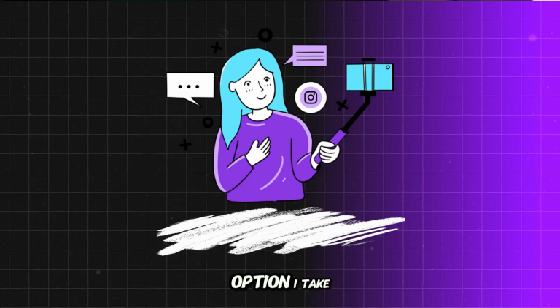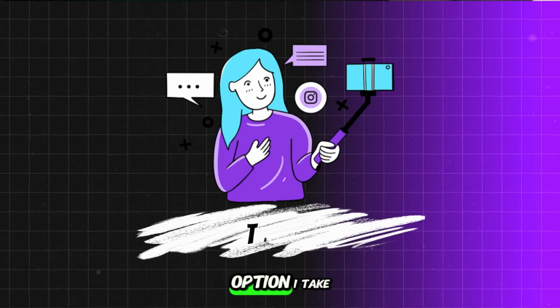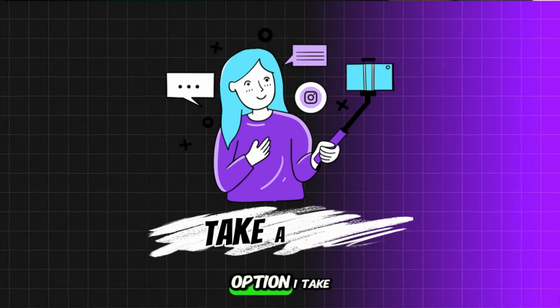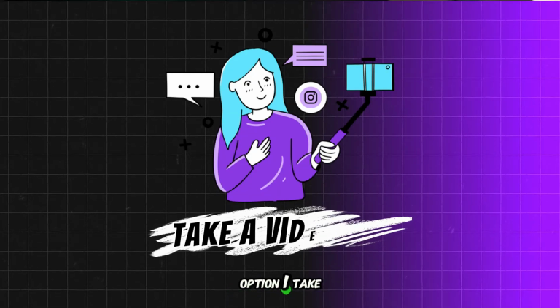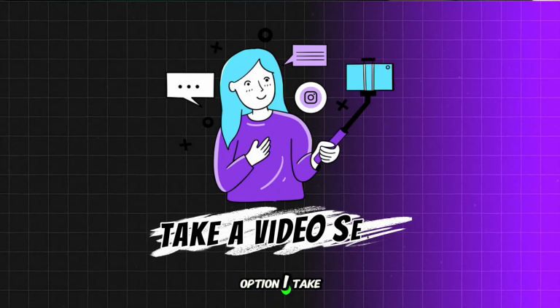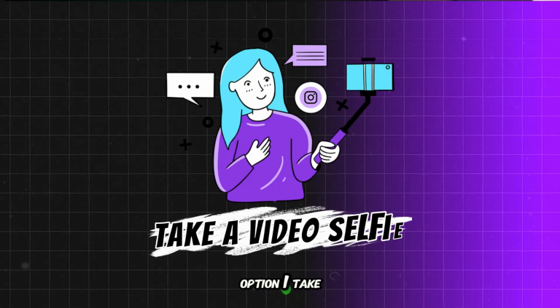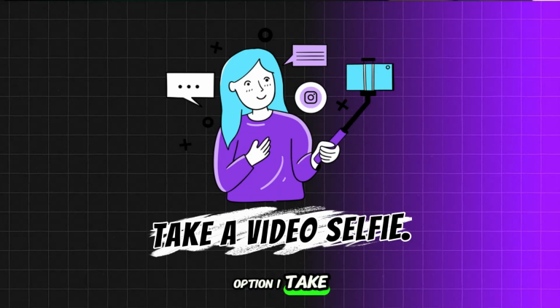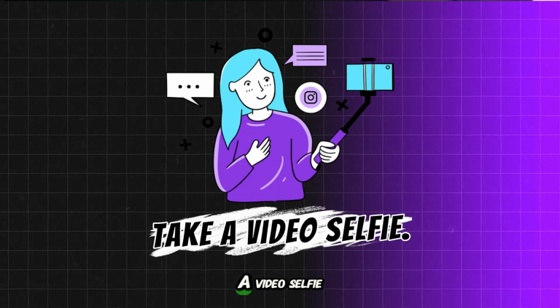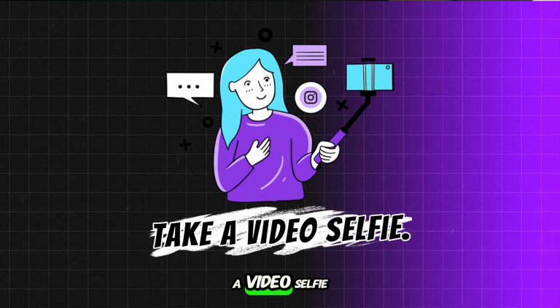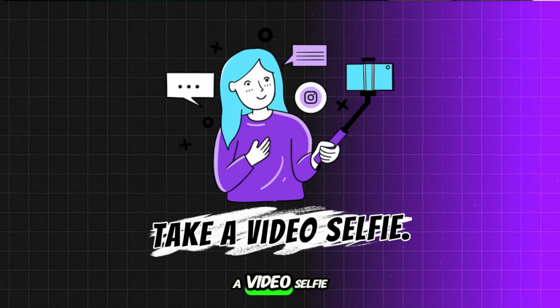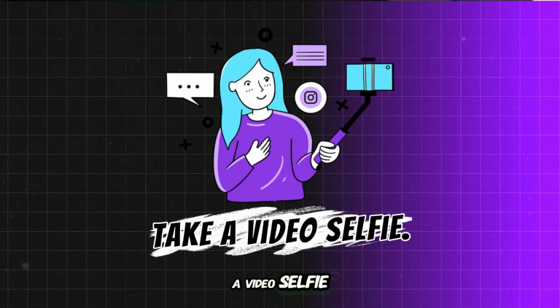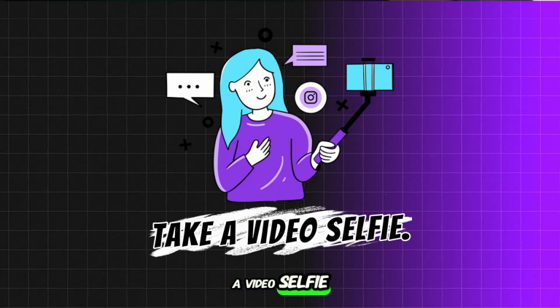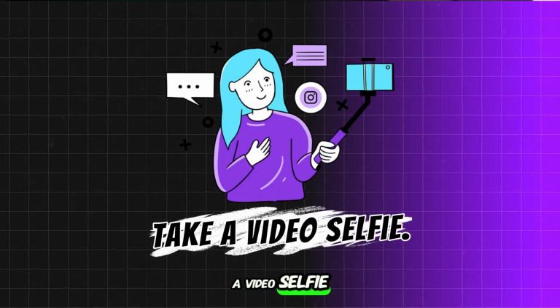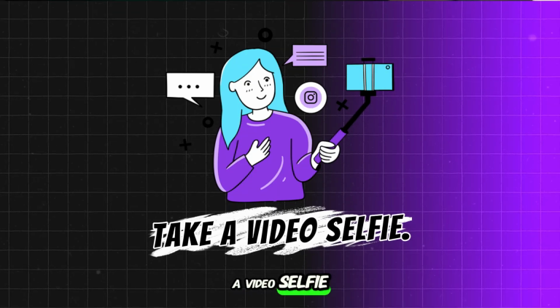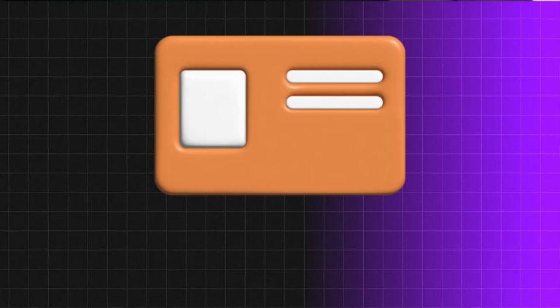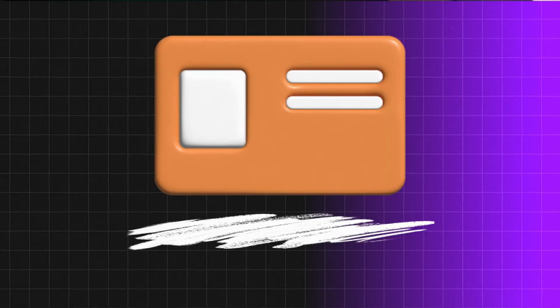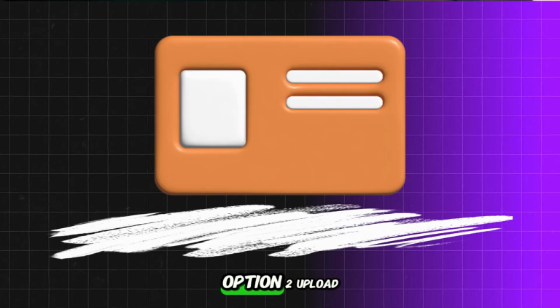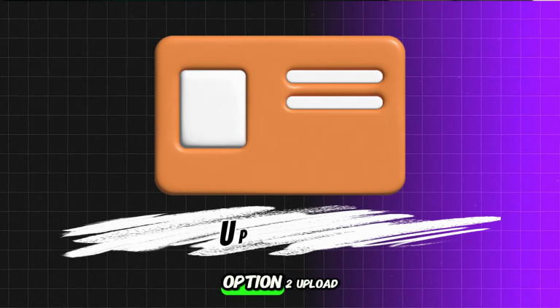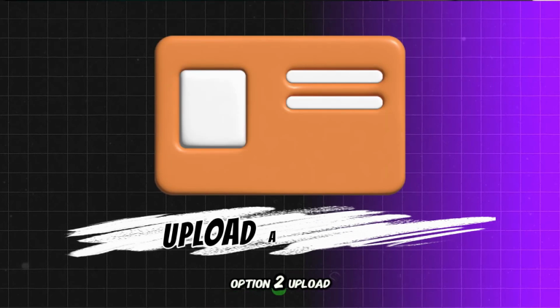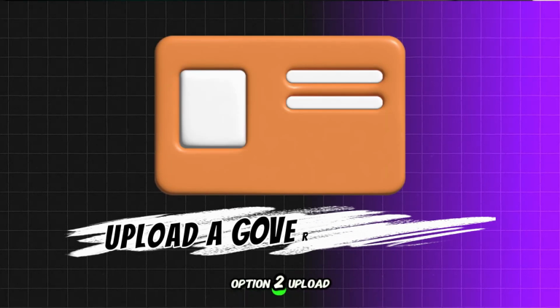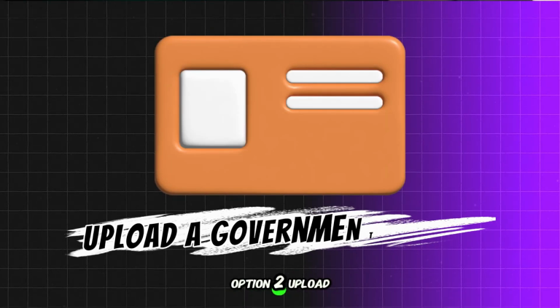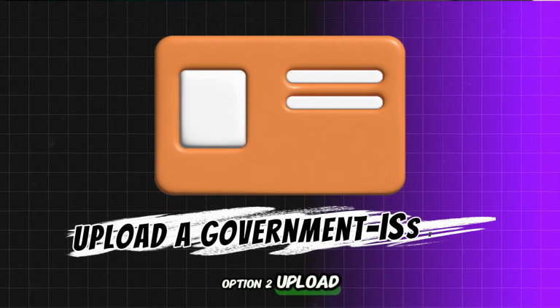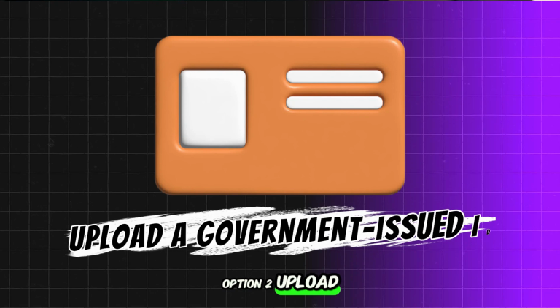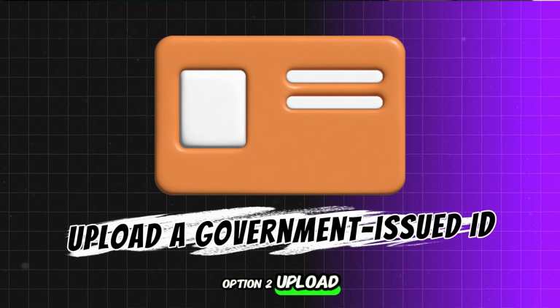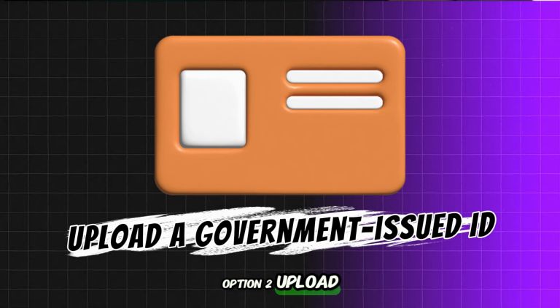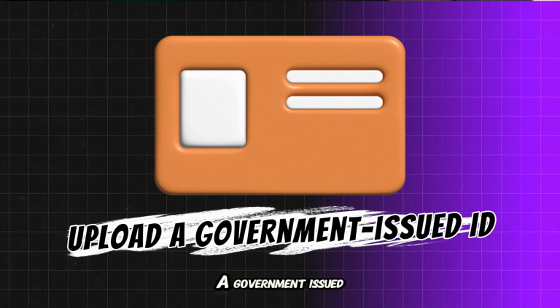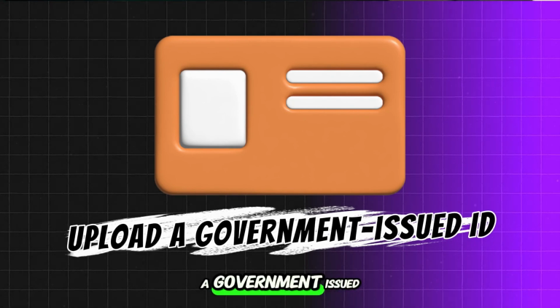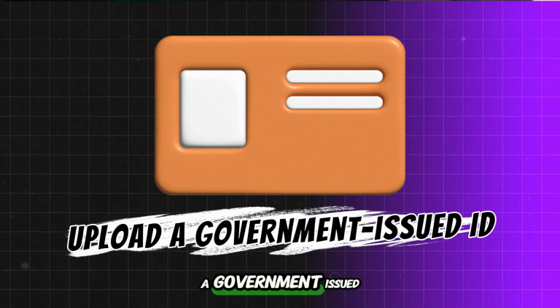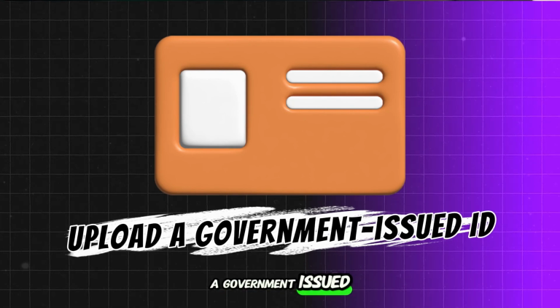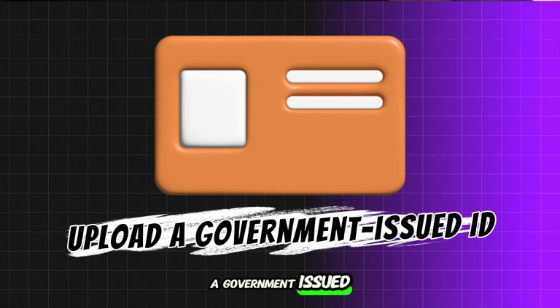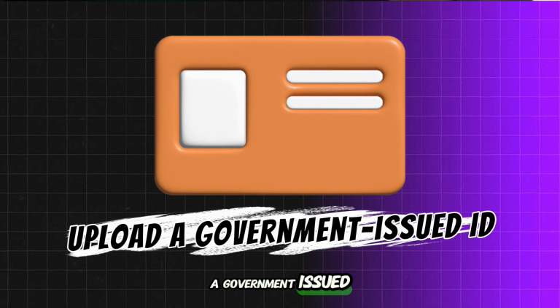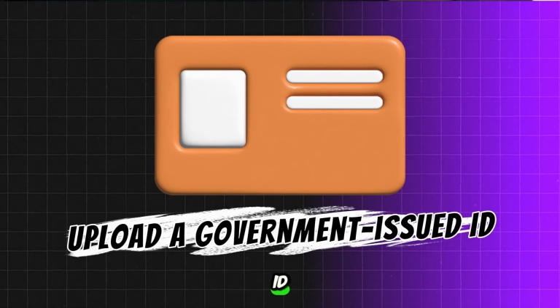Option 1: take a video selfie. Option 2: upload a government-issued ID.